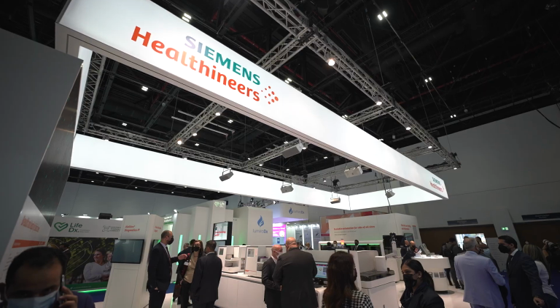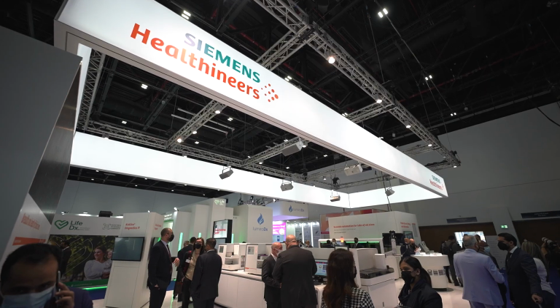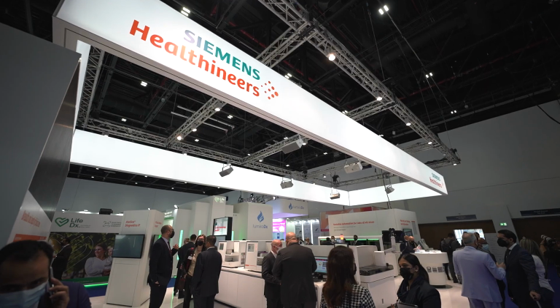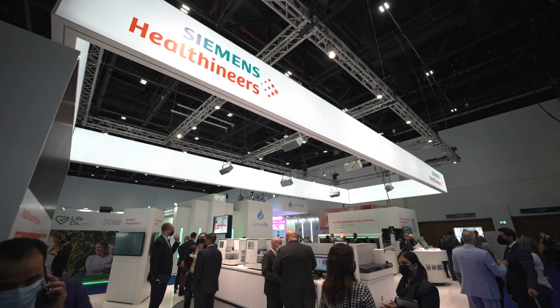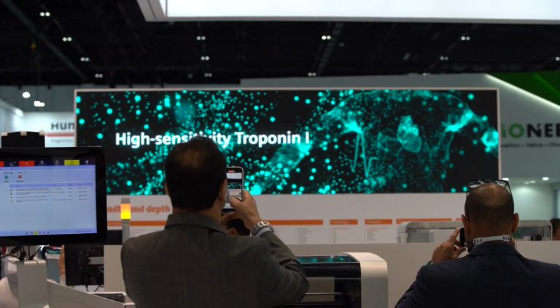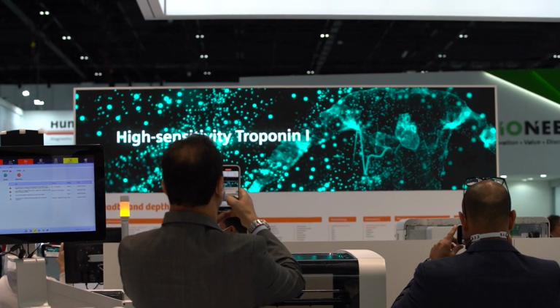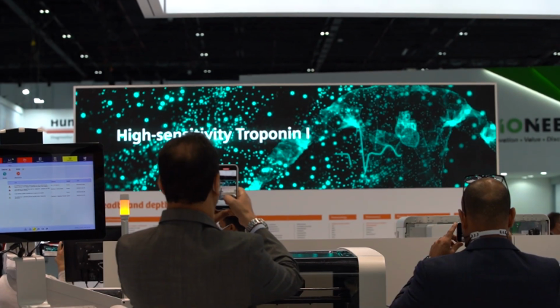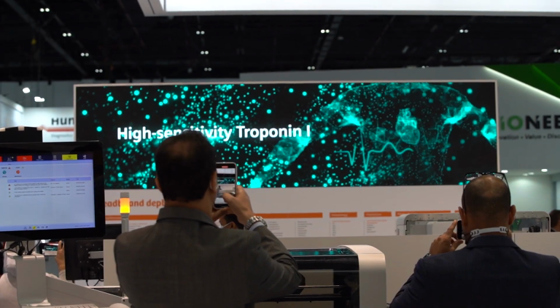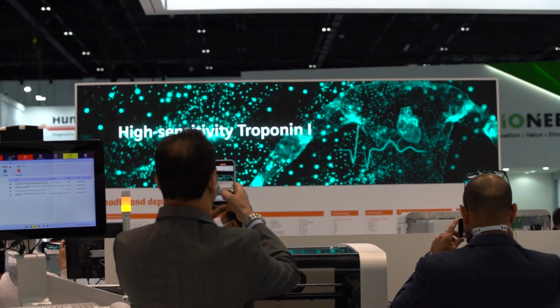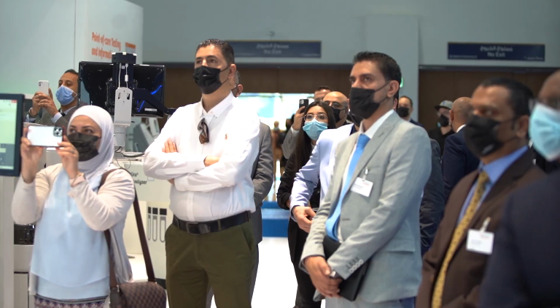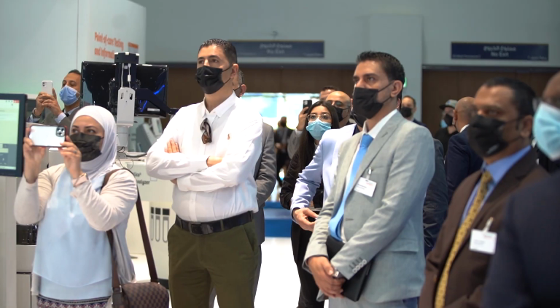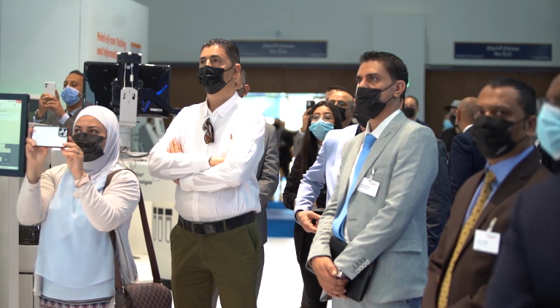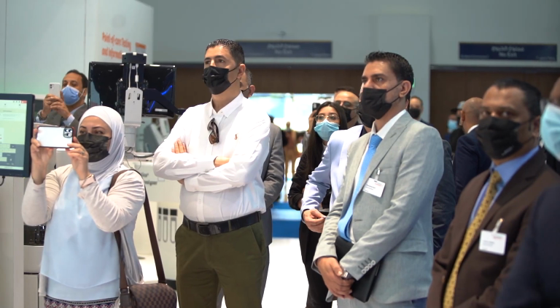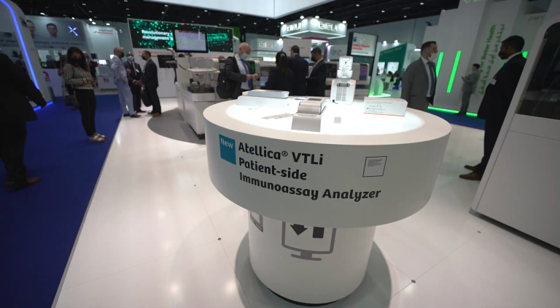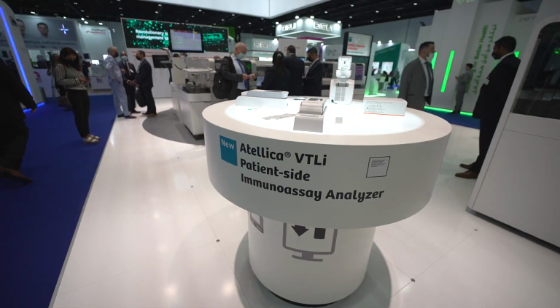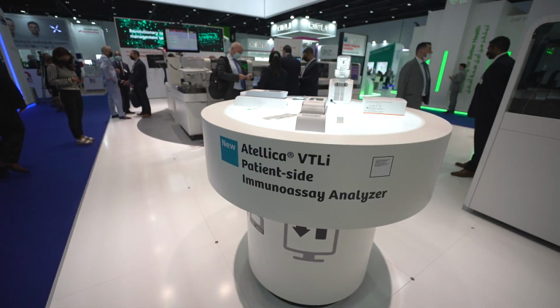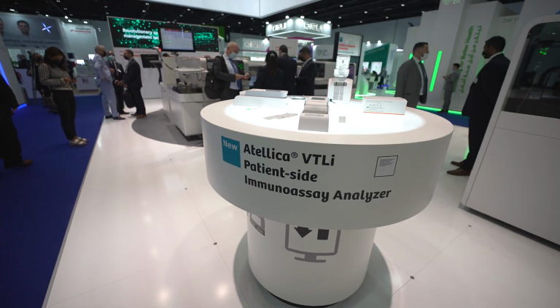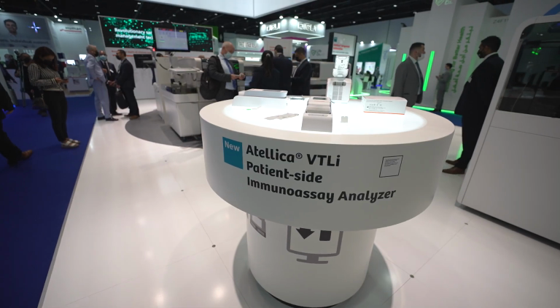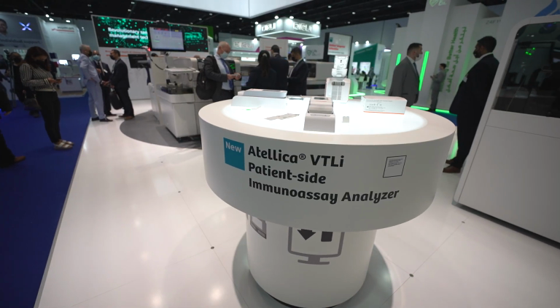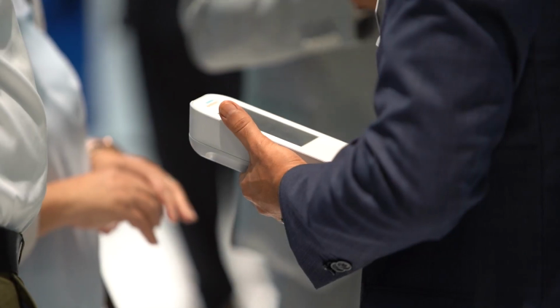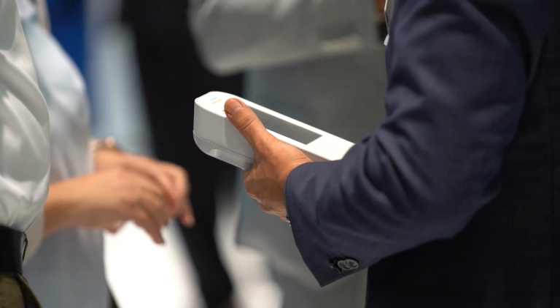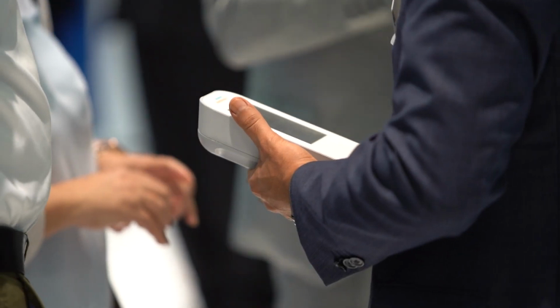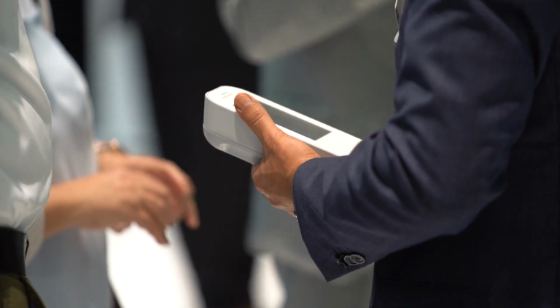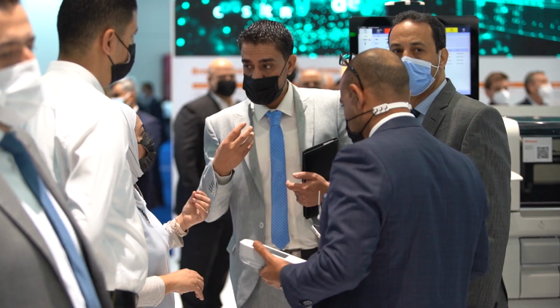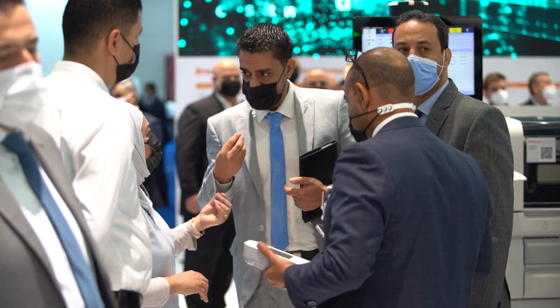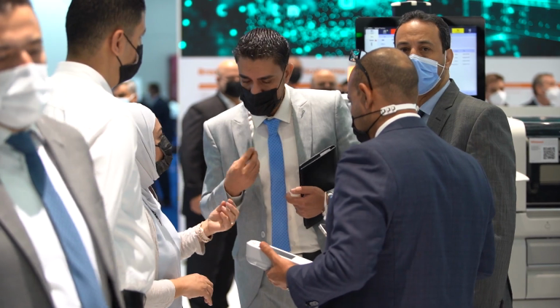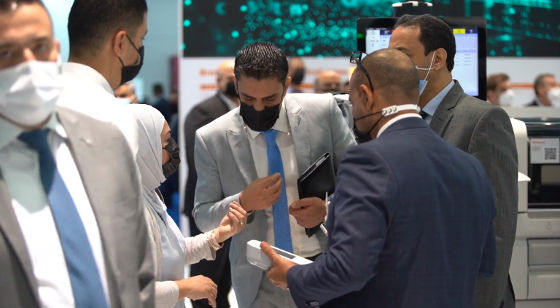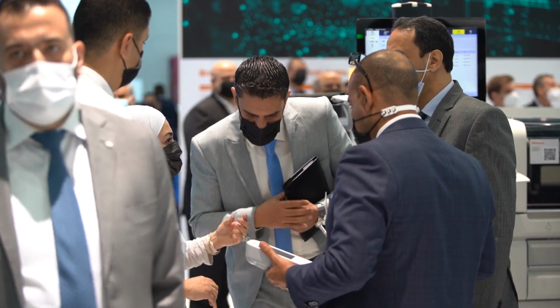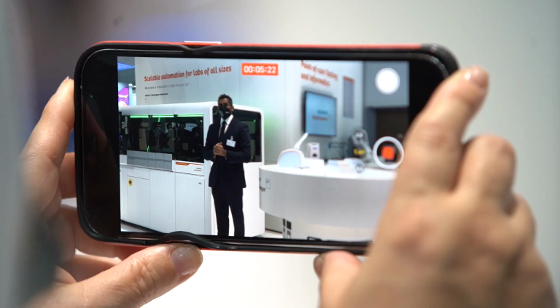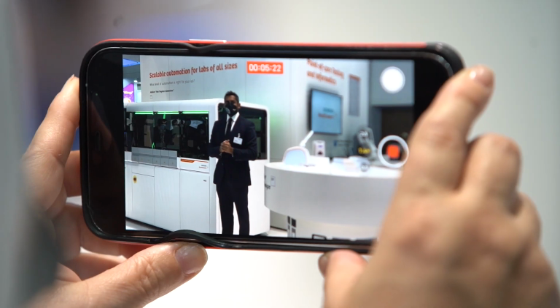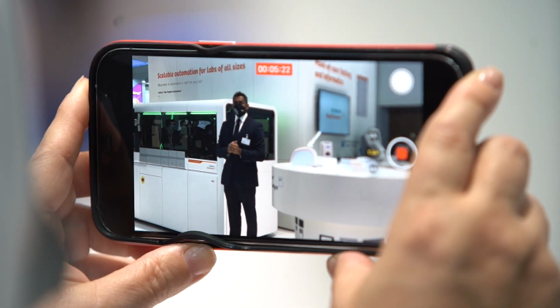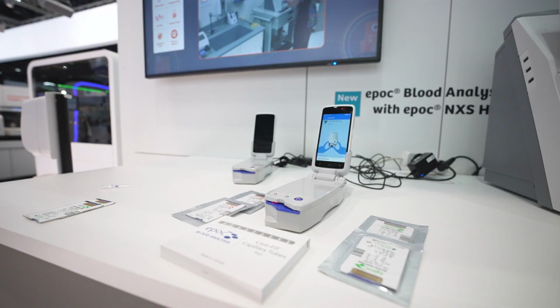Siemens Healthineers booth Z4E10 continued to draw visitors to their demos covering their latest Atelica technologies.